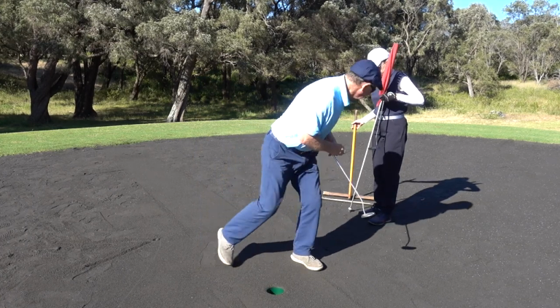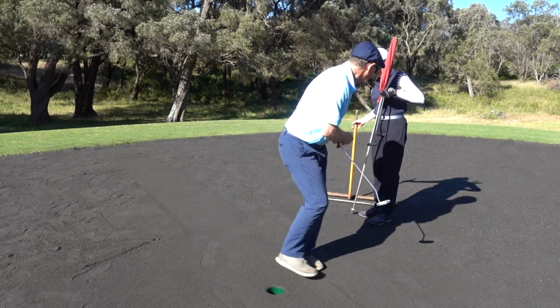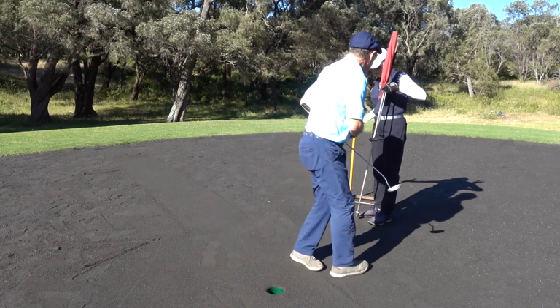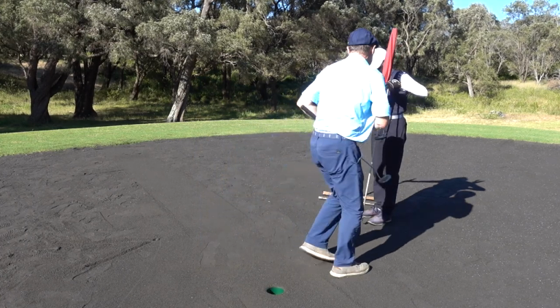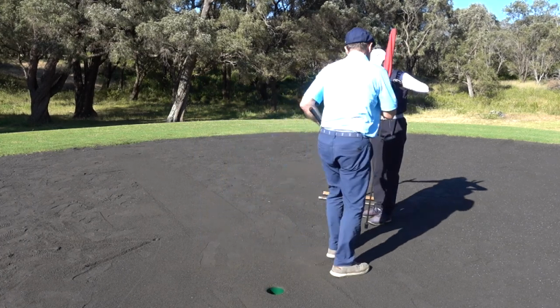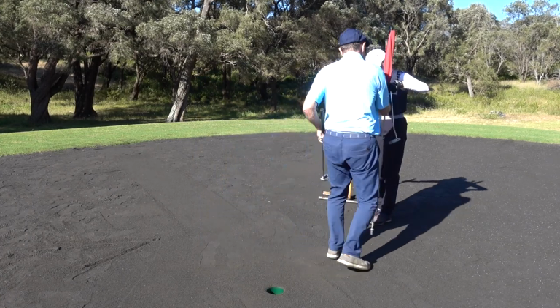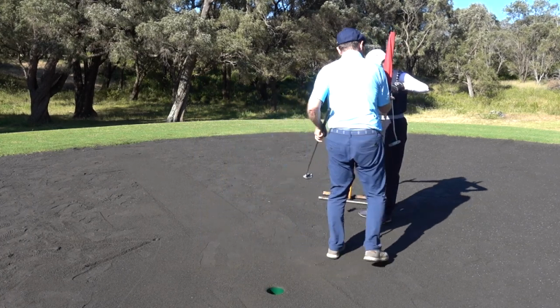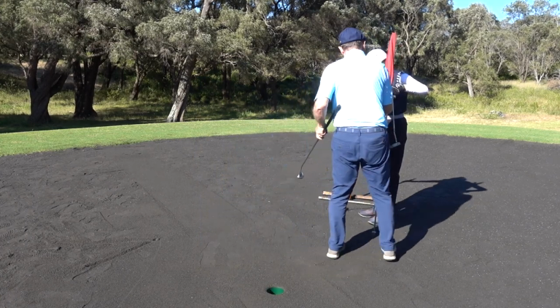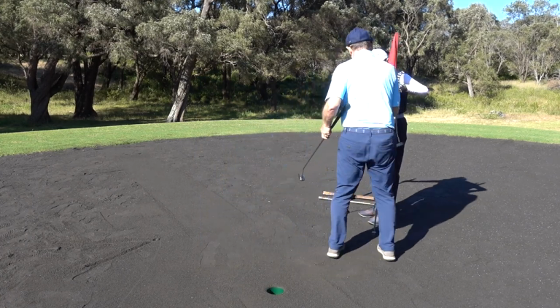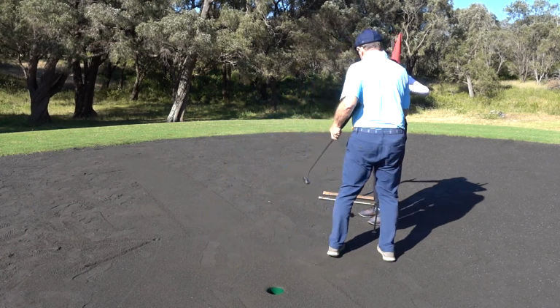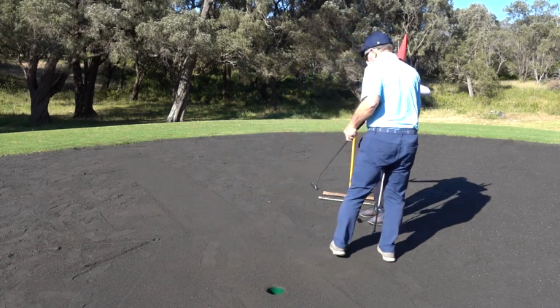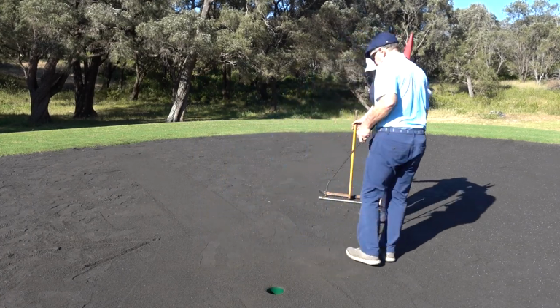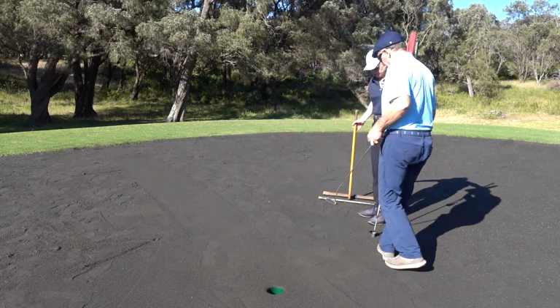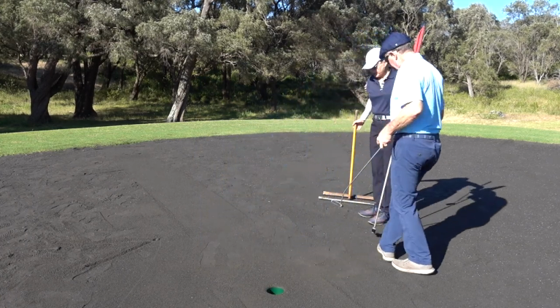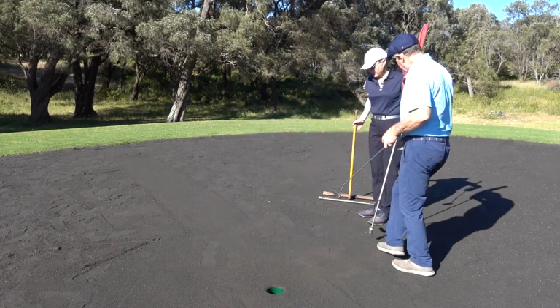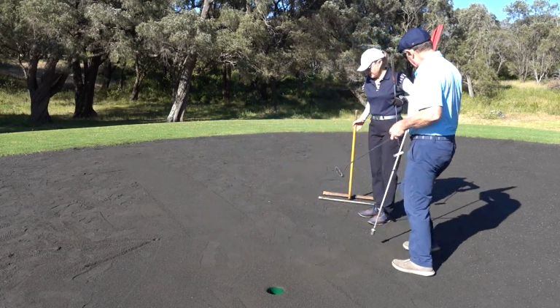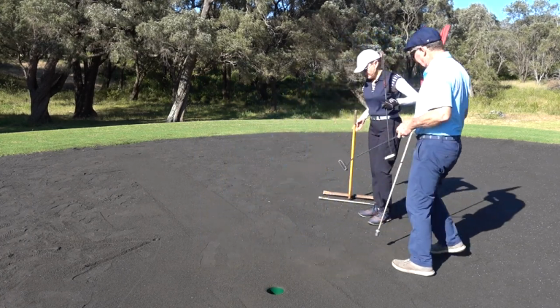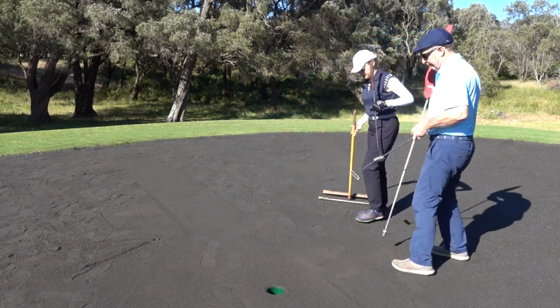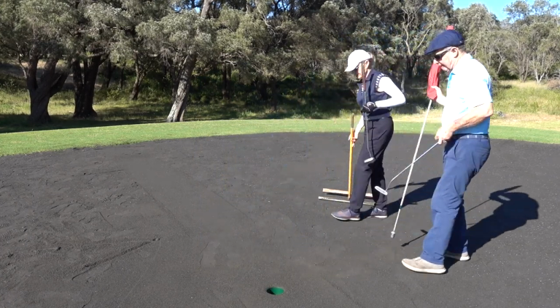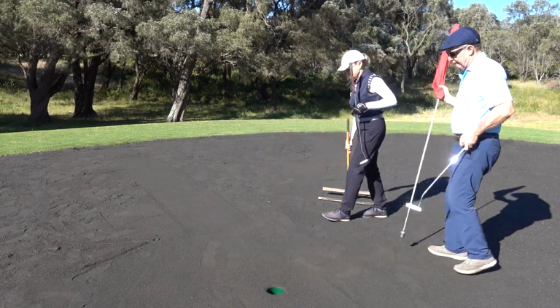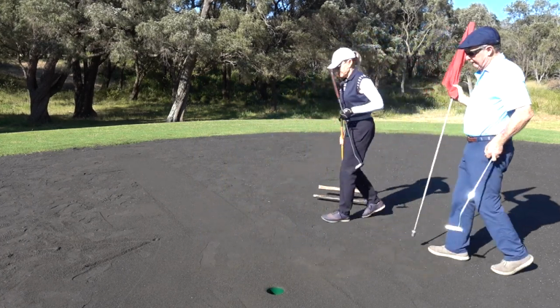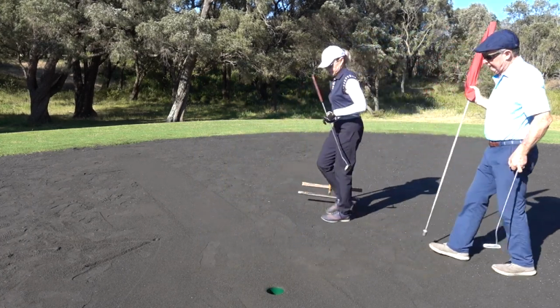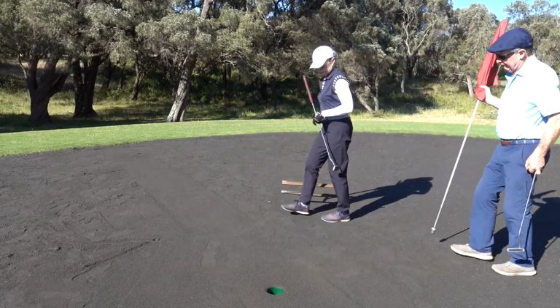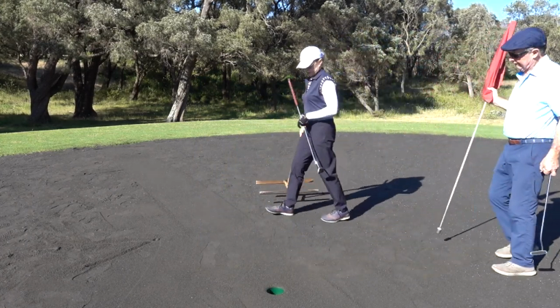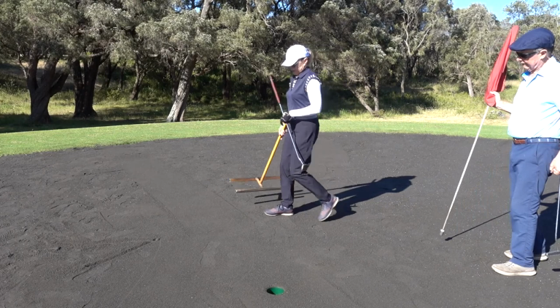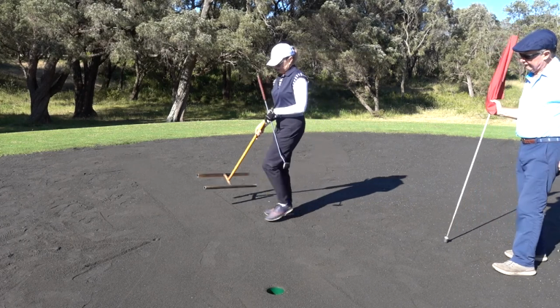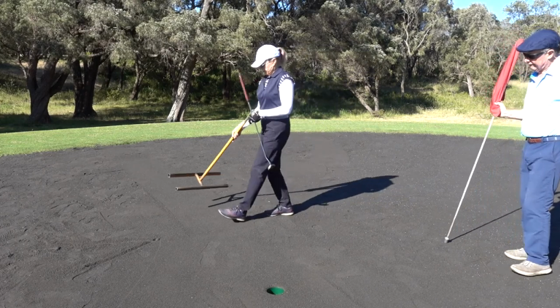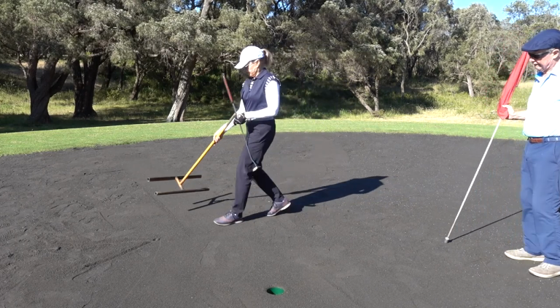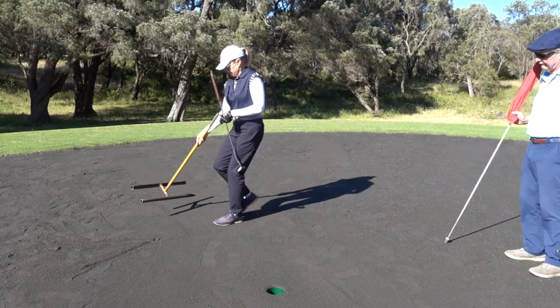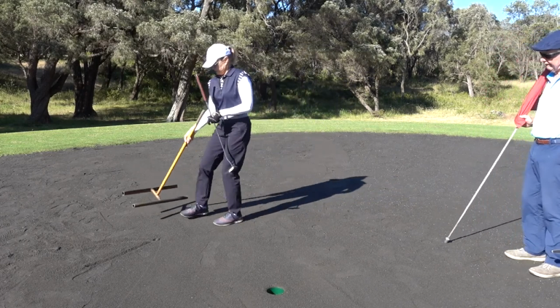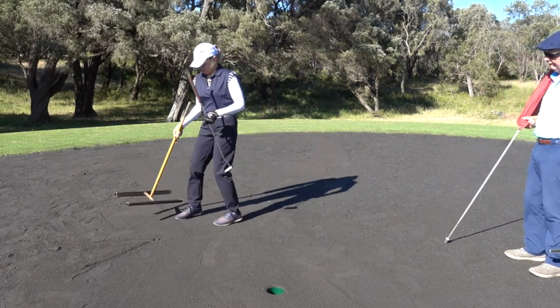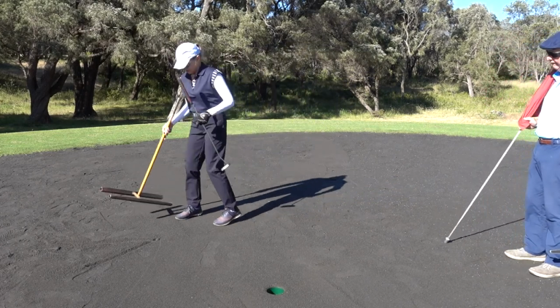The flag must never be placed on the green. It must be passed from one player to the other.